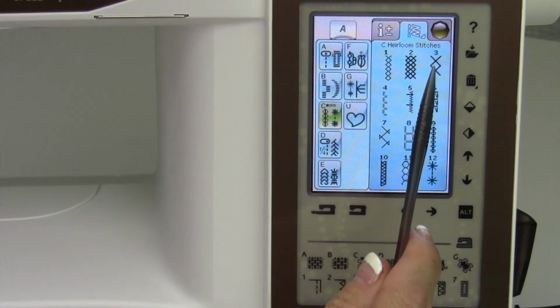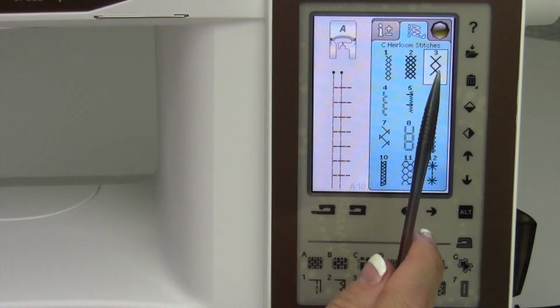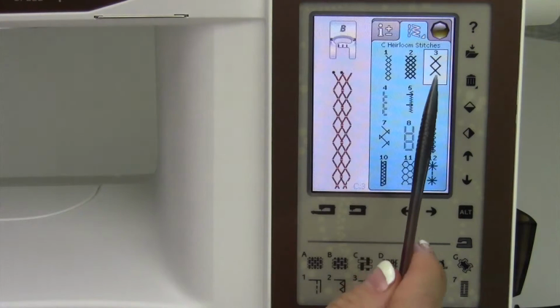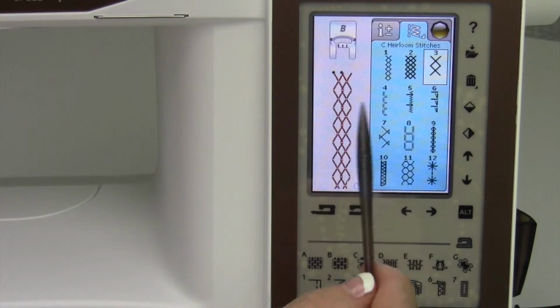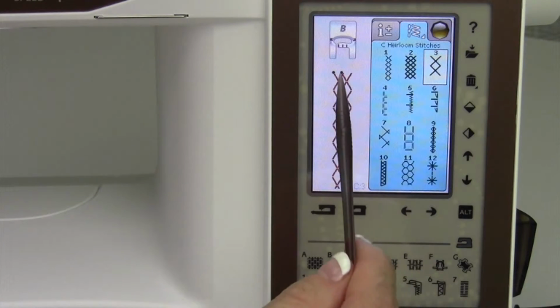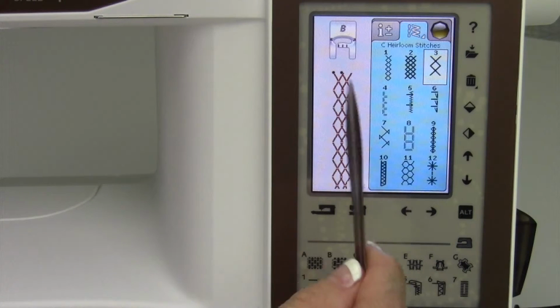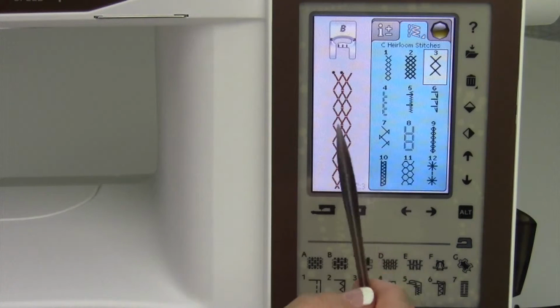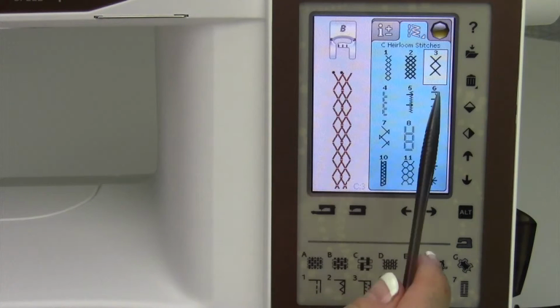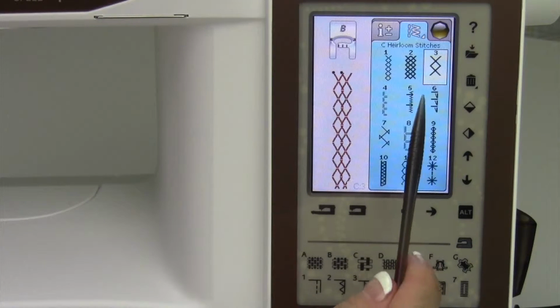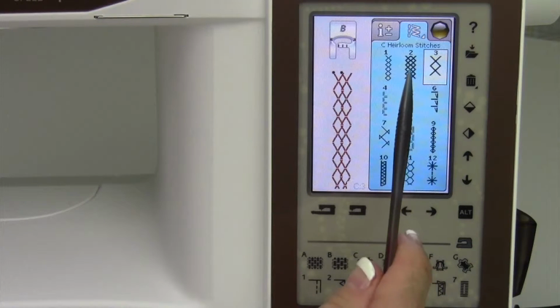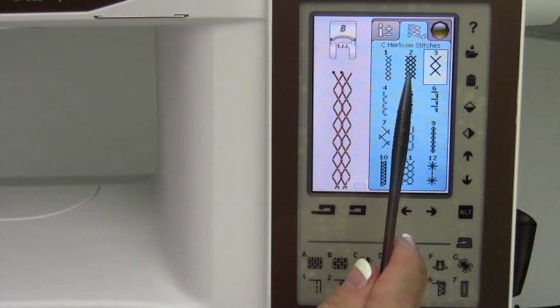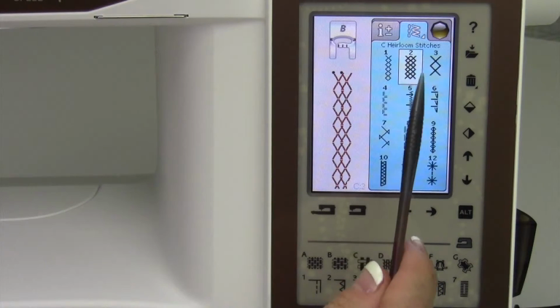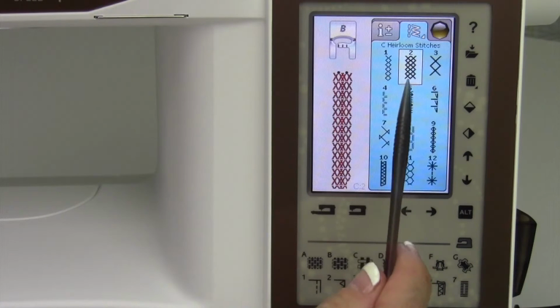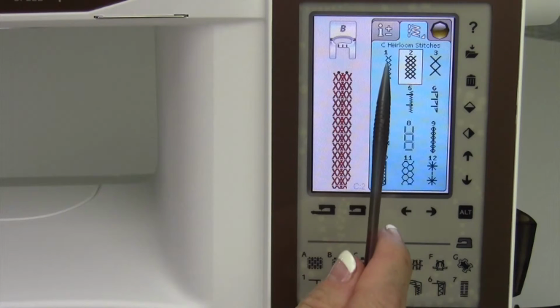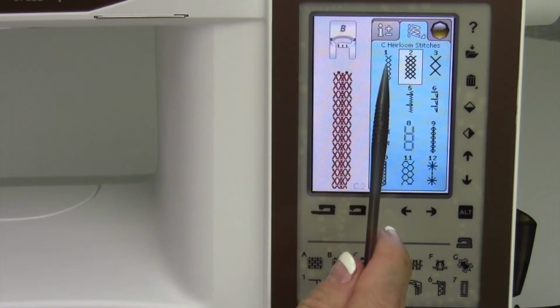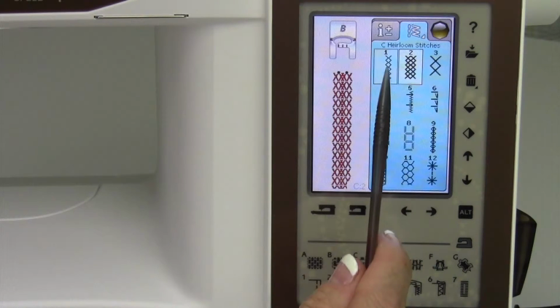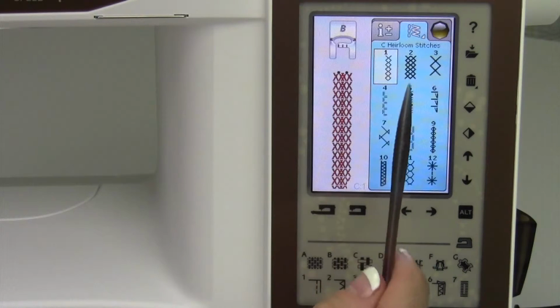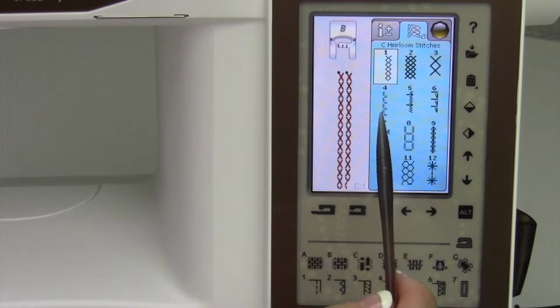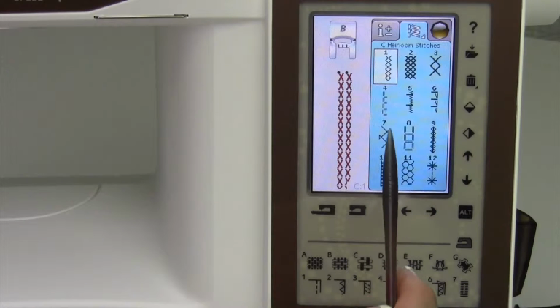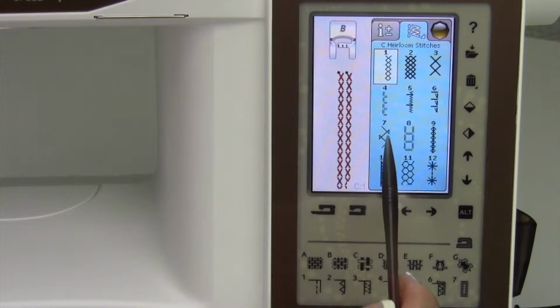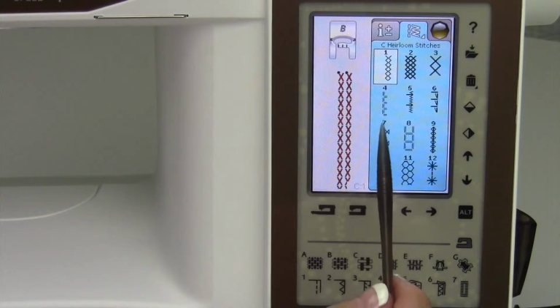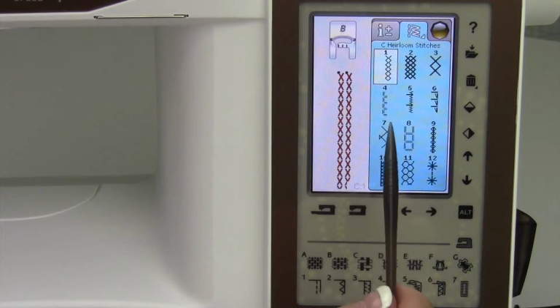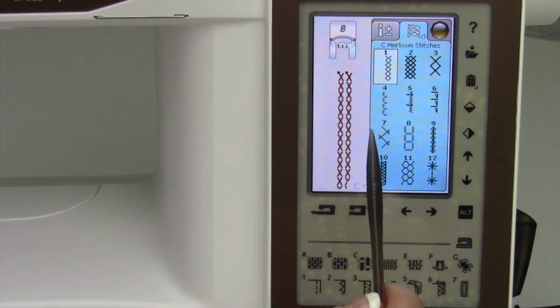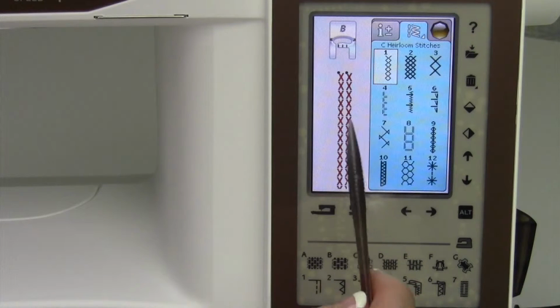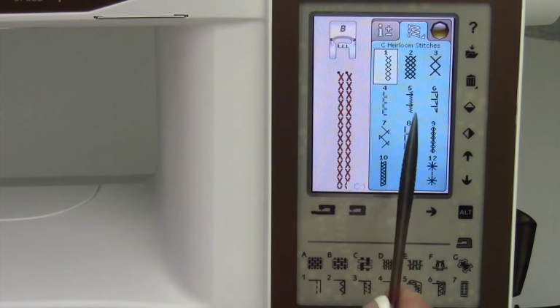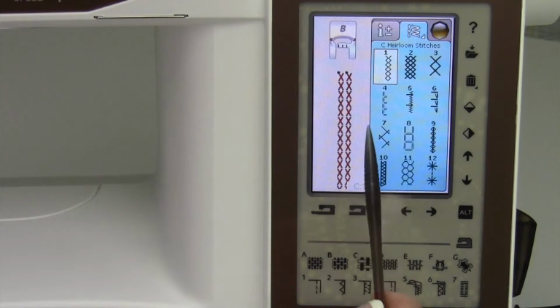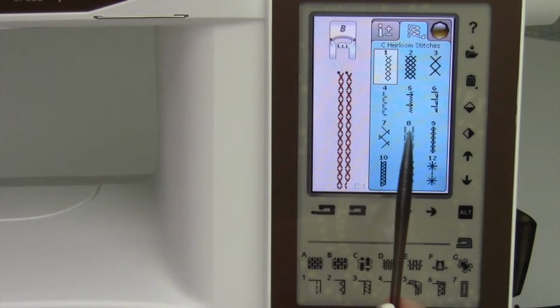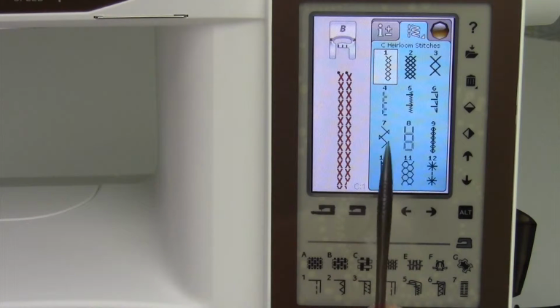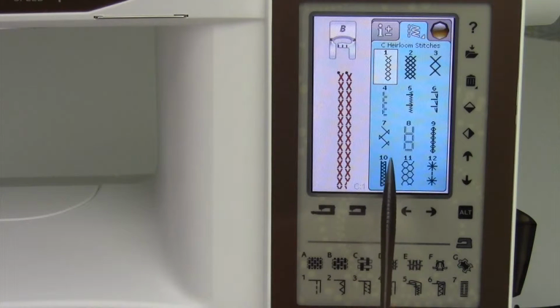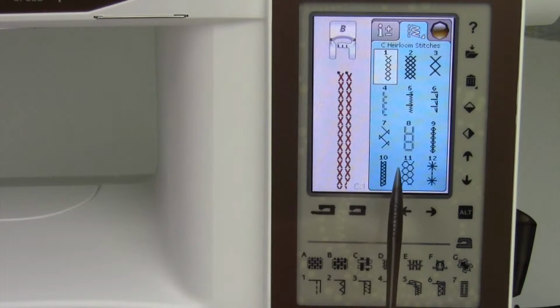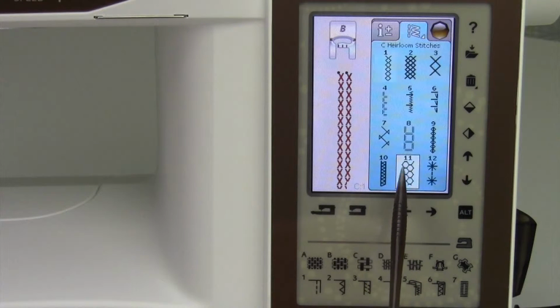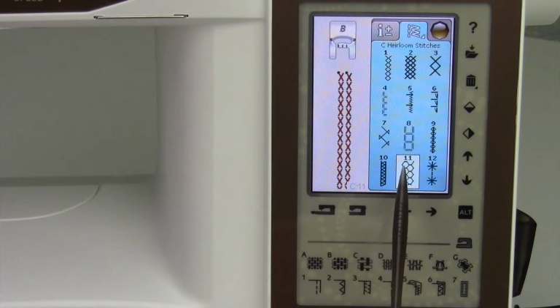Let's just pick this stitch. See how it's kind of doubled up? It's not what you would have expected, but if you sewed it out, that's what you would get.